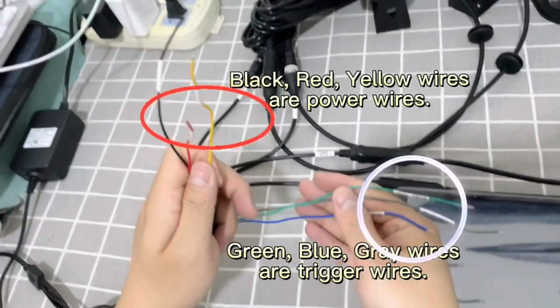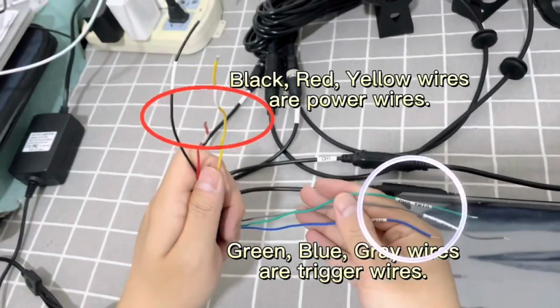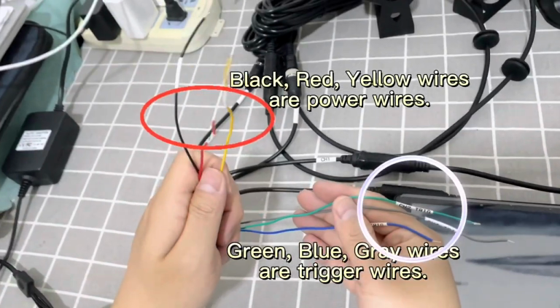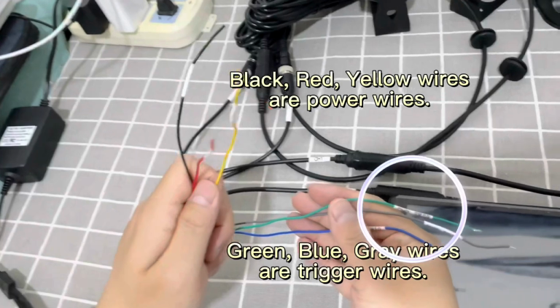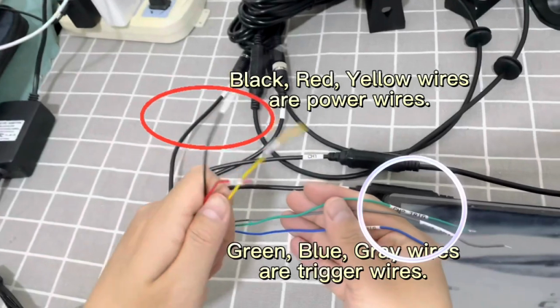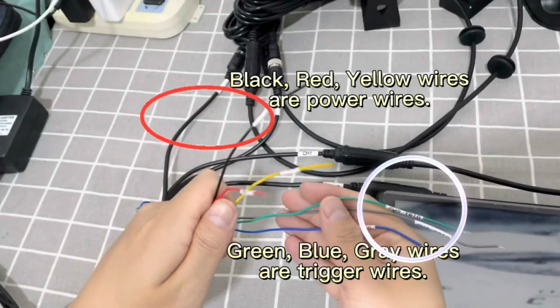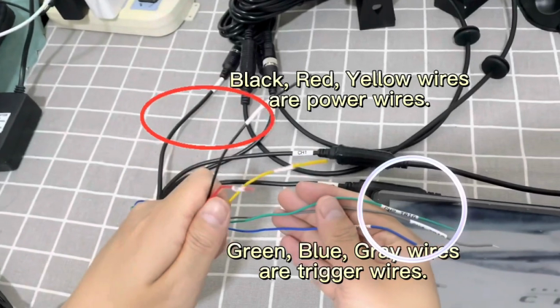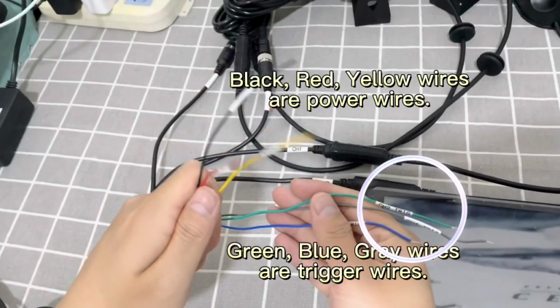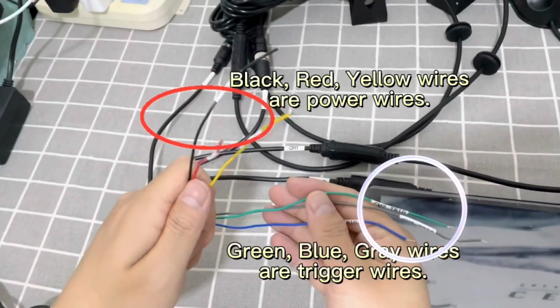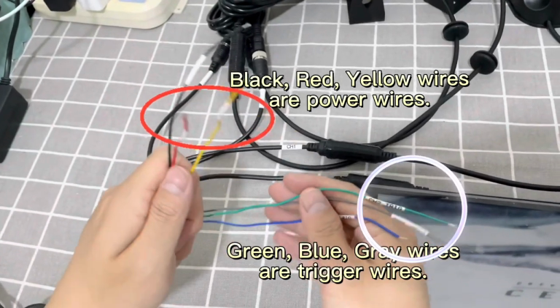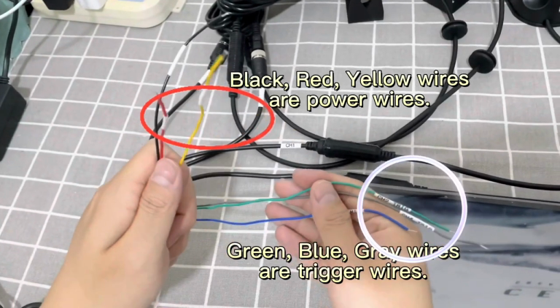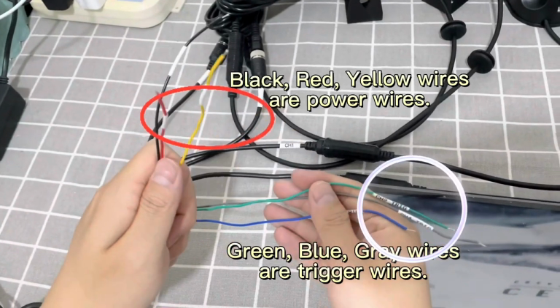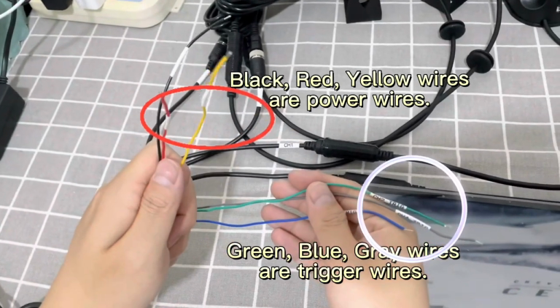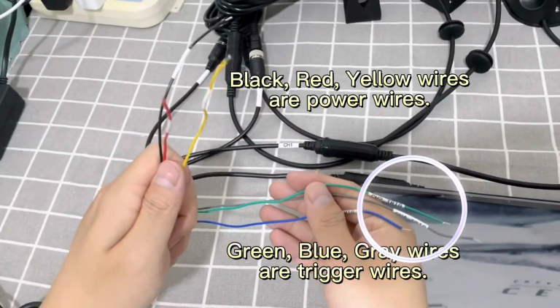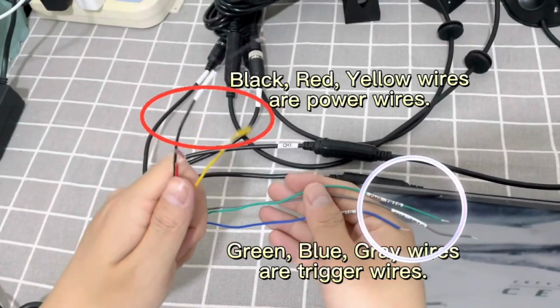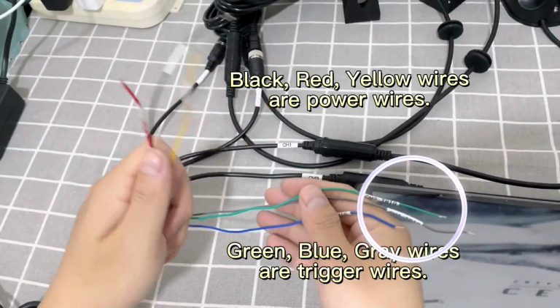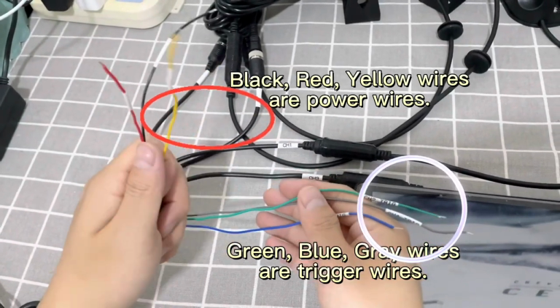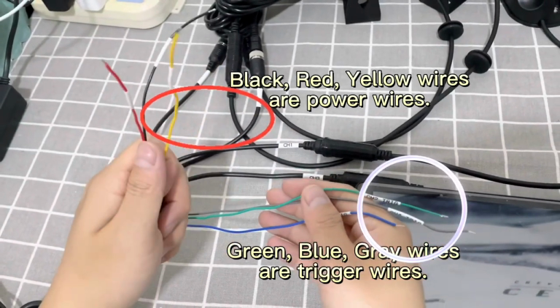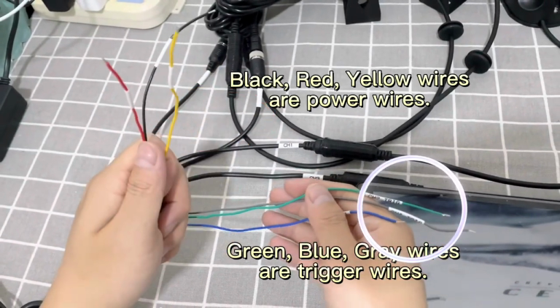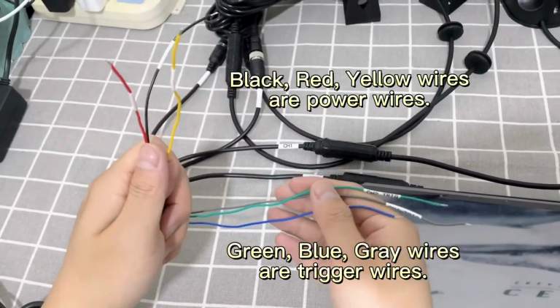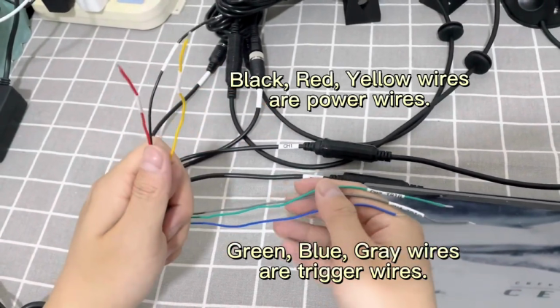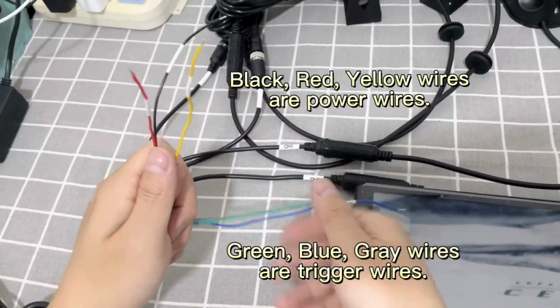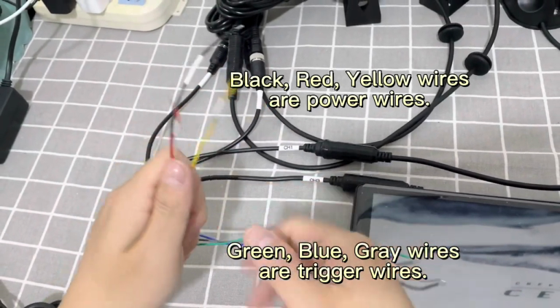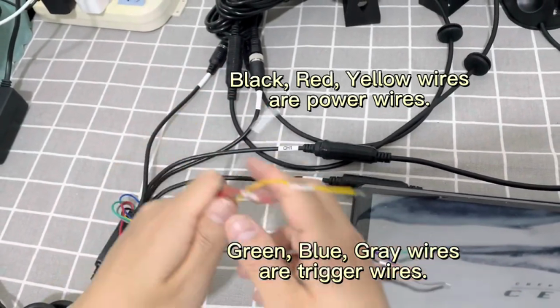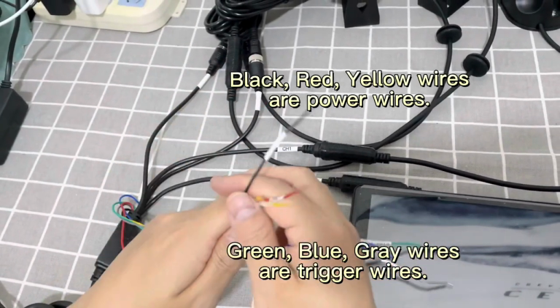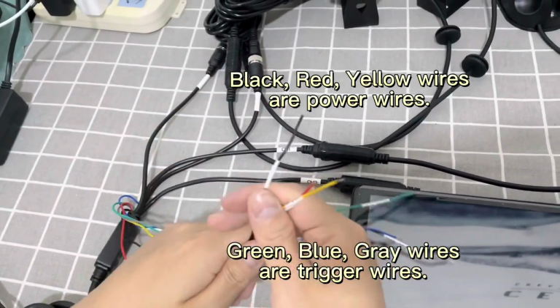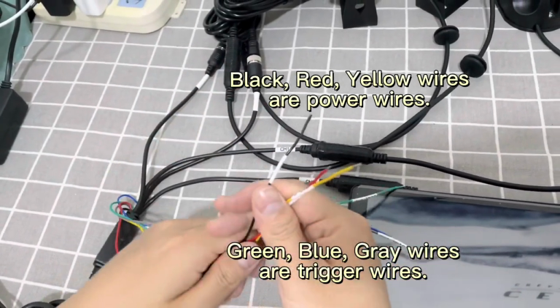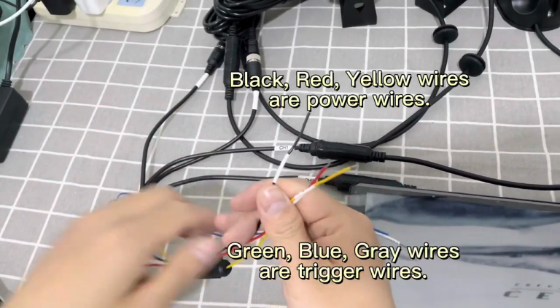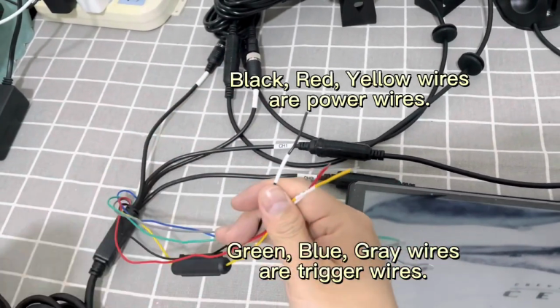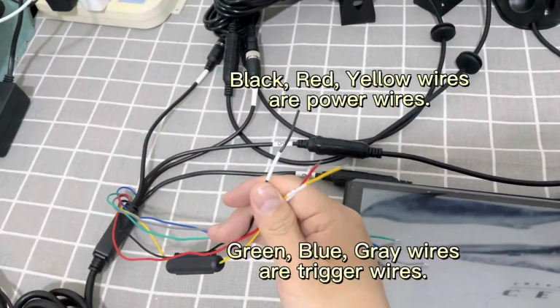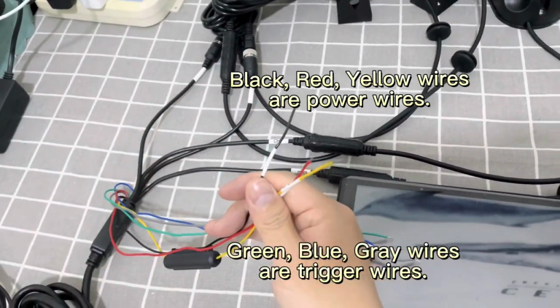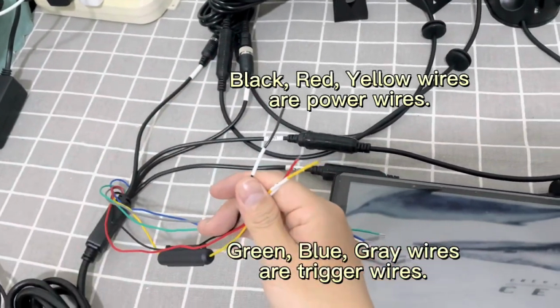Black, red and yellow wires are power wires. Green, blue and grey wires are trigger wires.